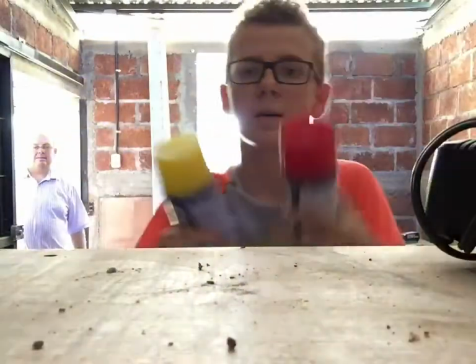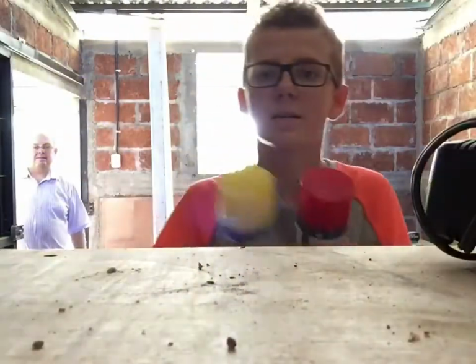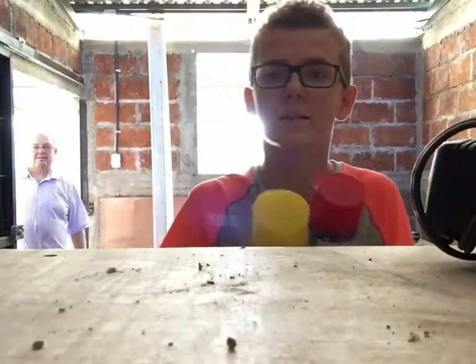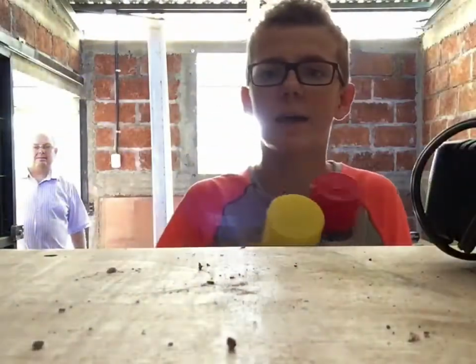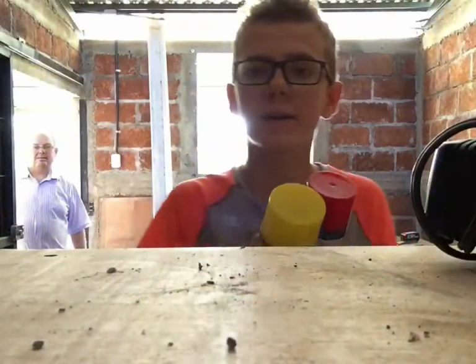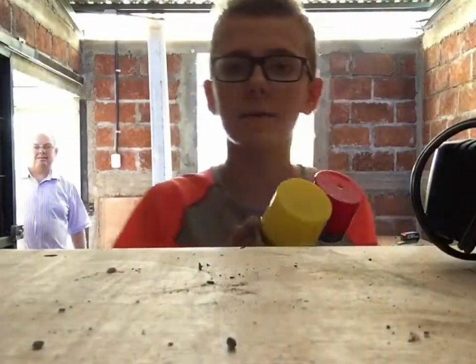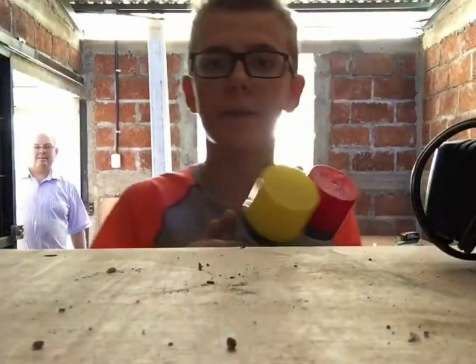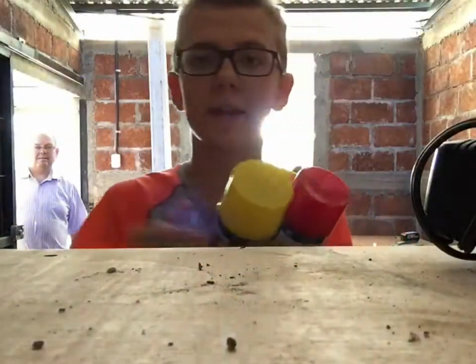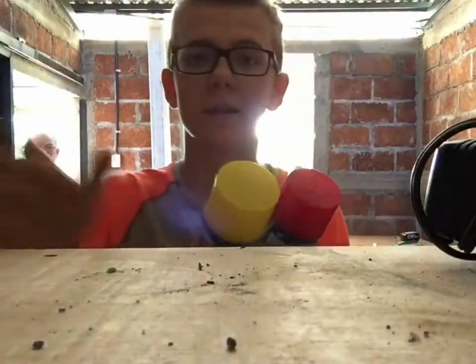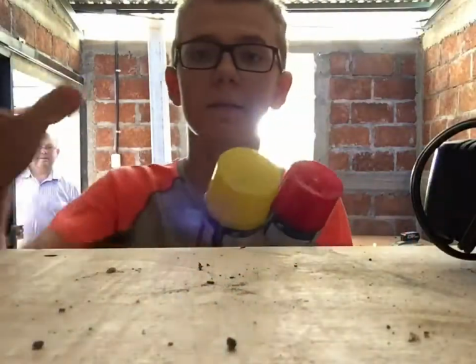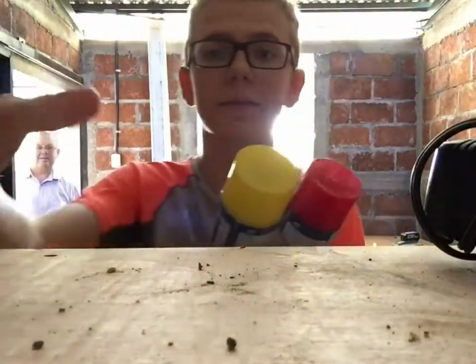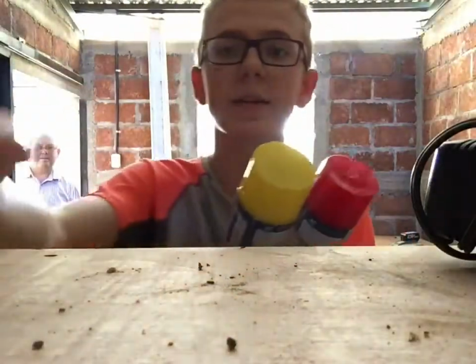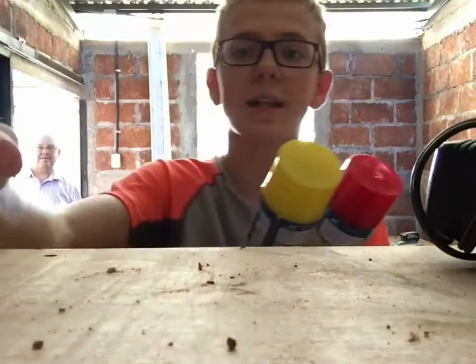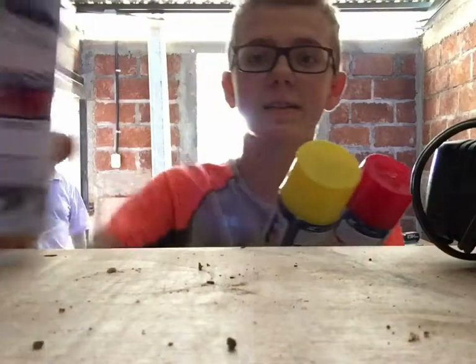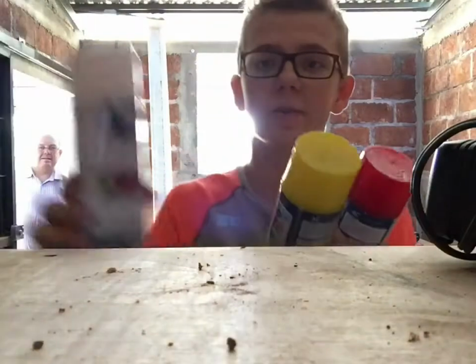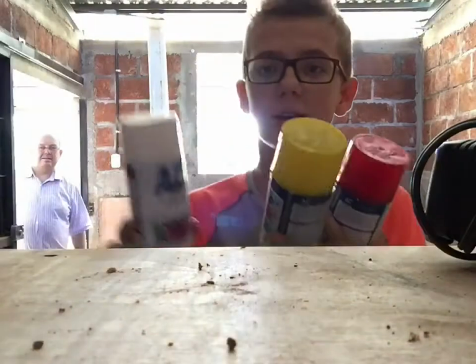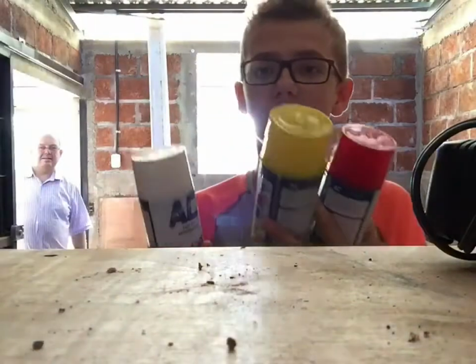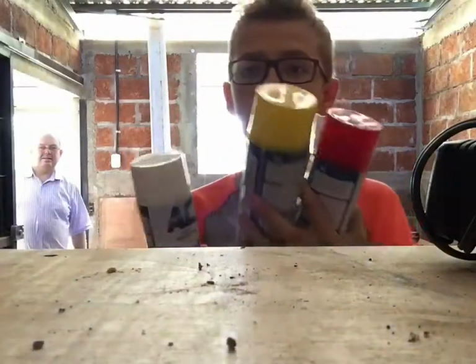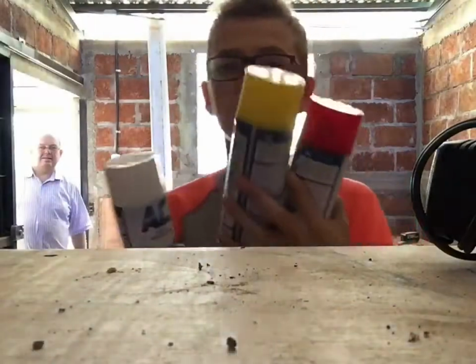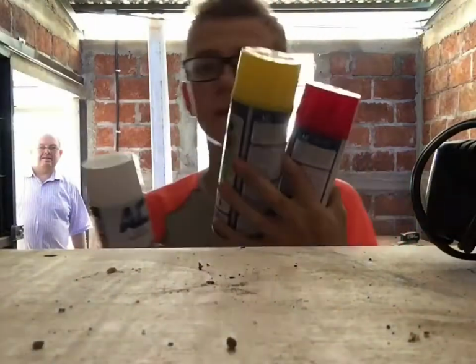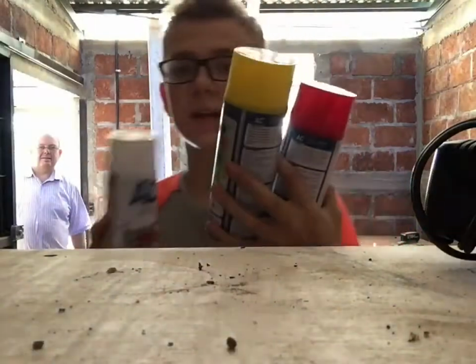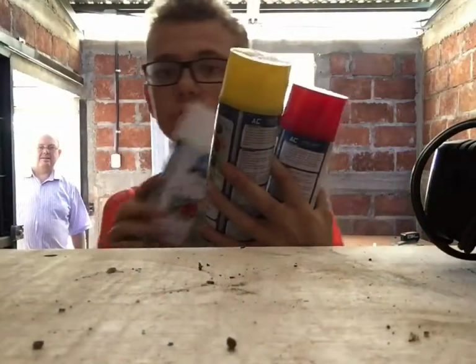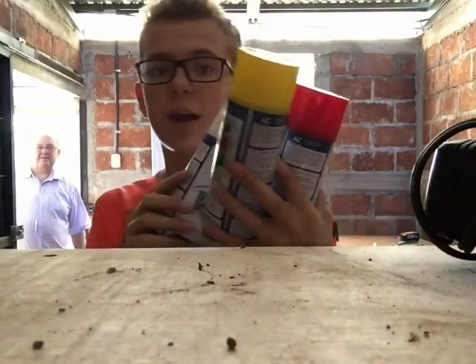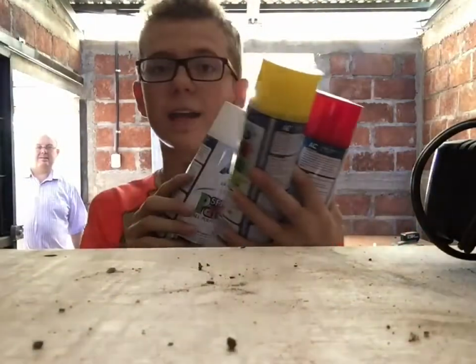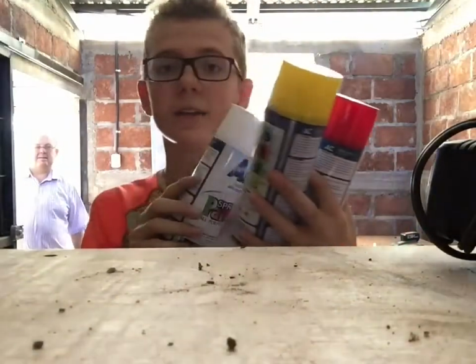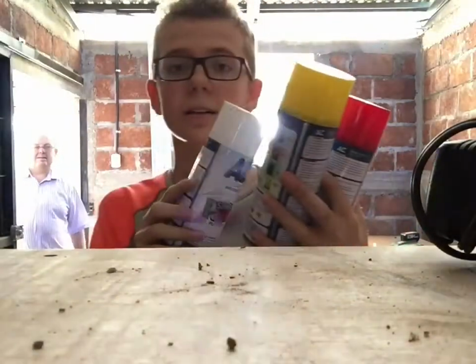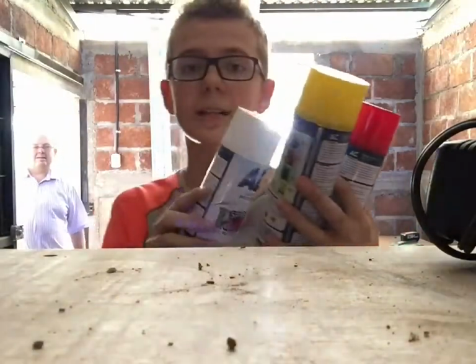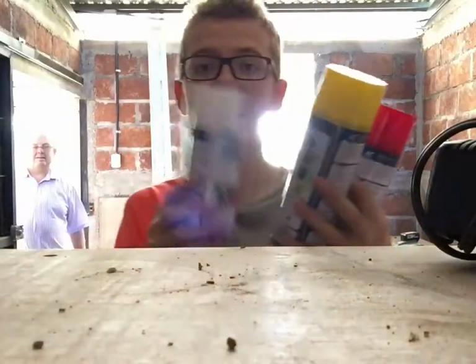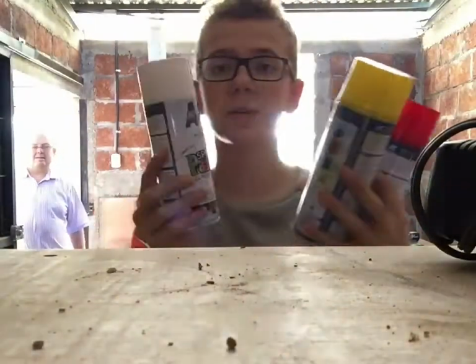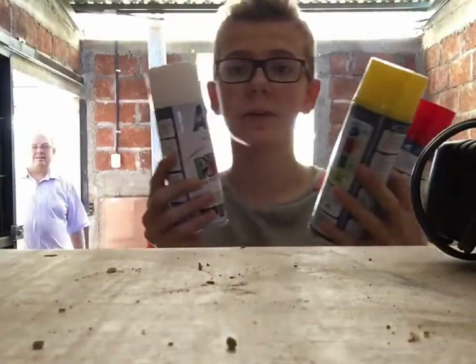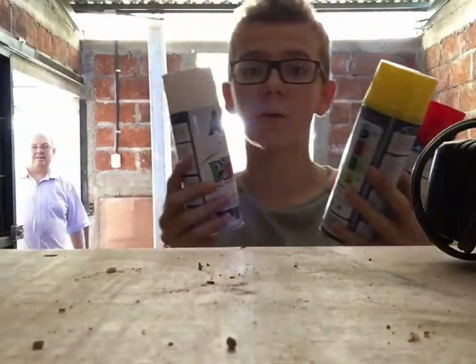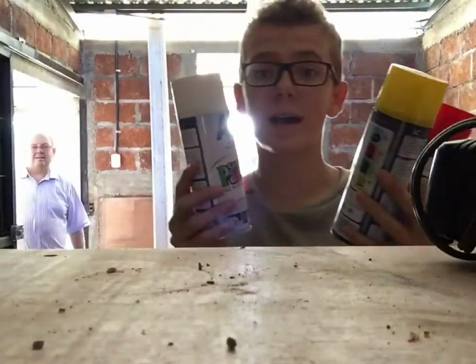So now we come to painting. The three colors that we're going to need are red, yellow, and white.